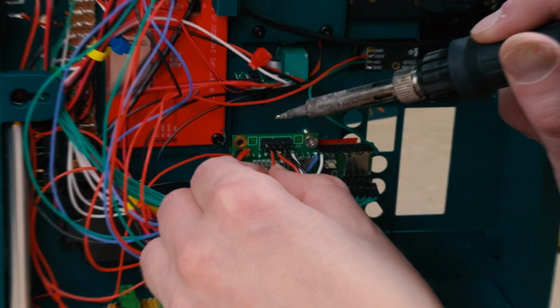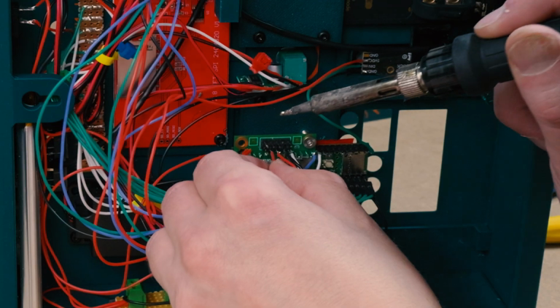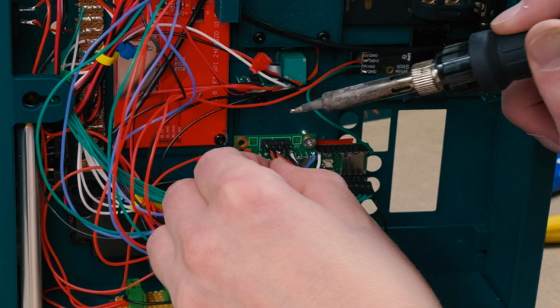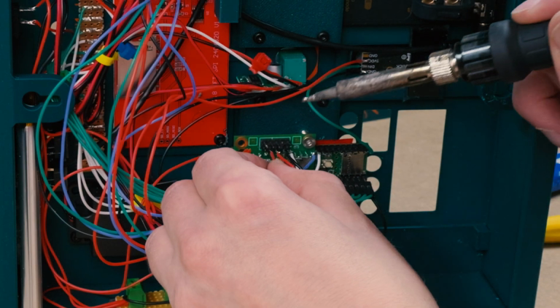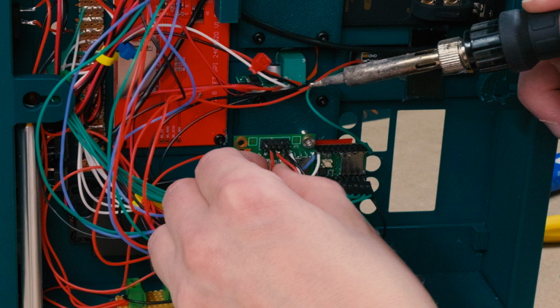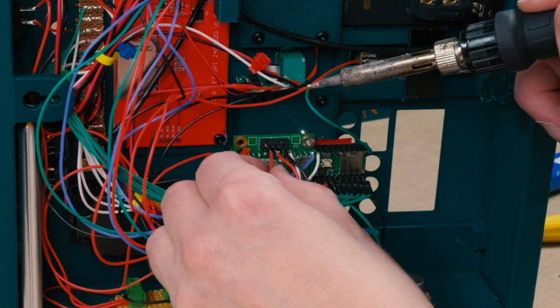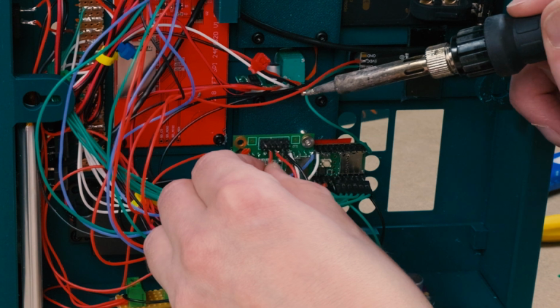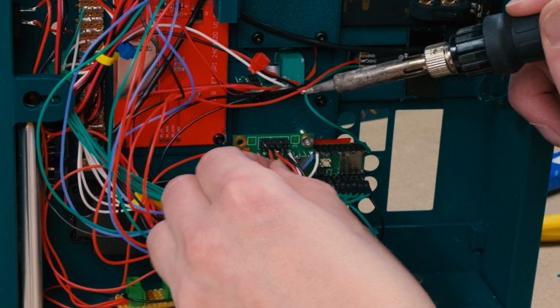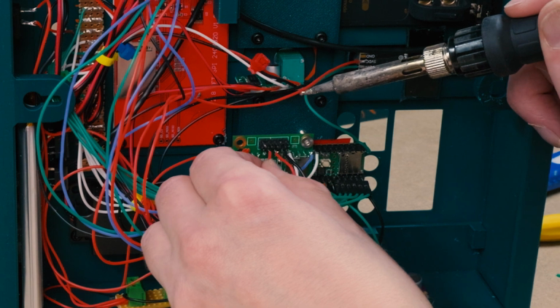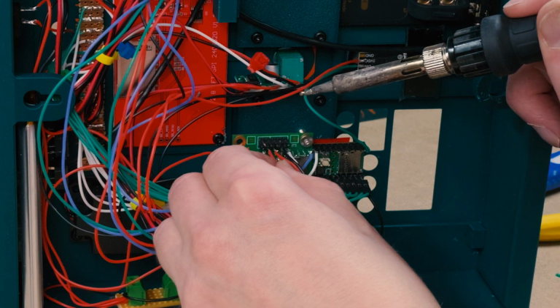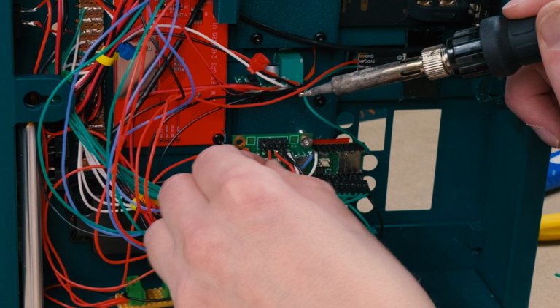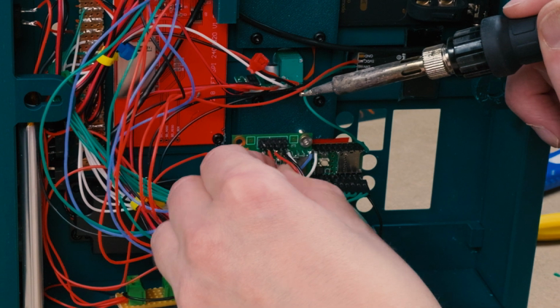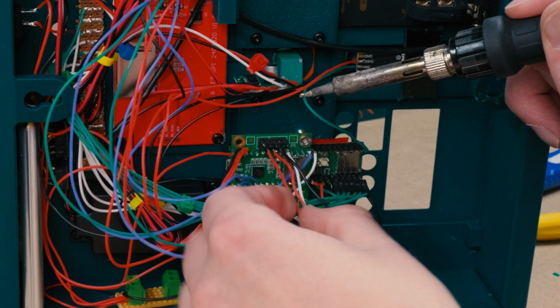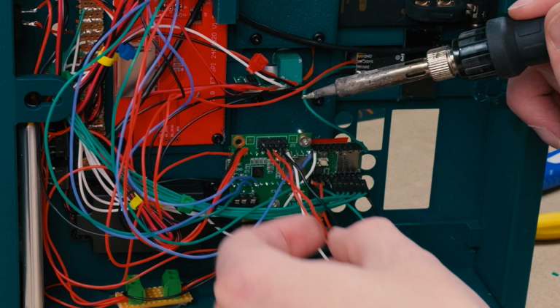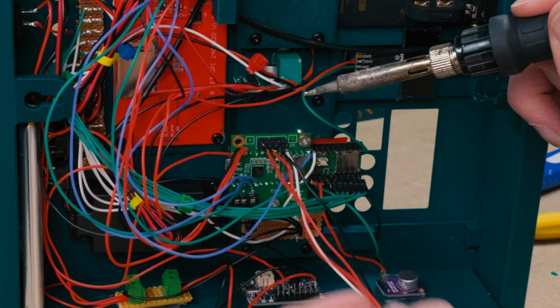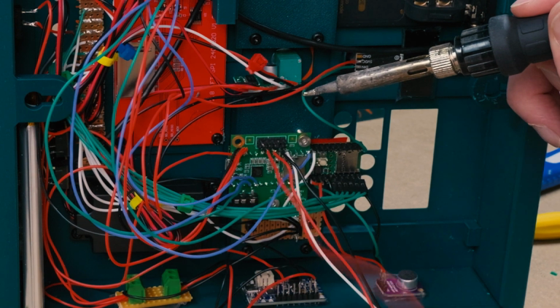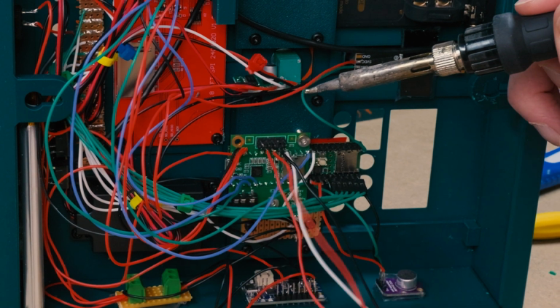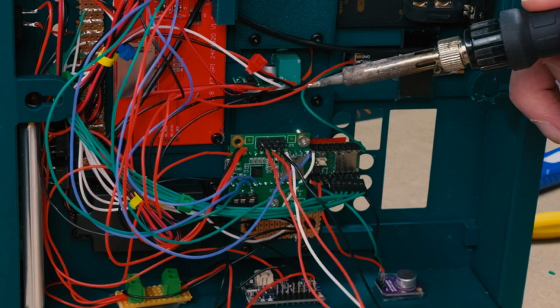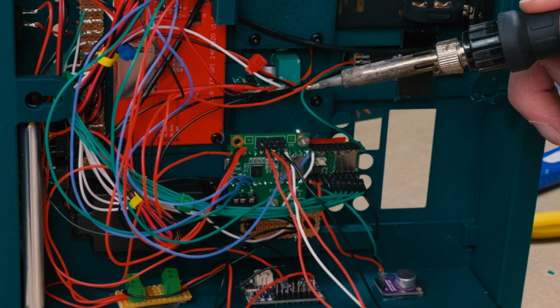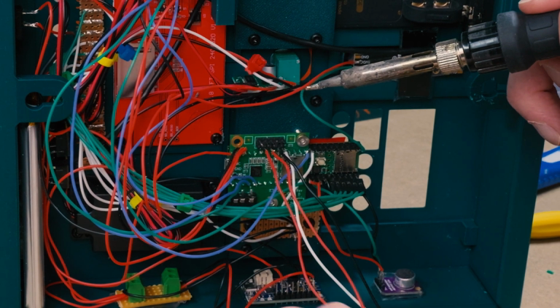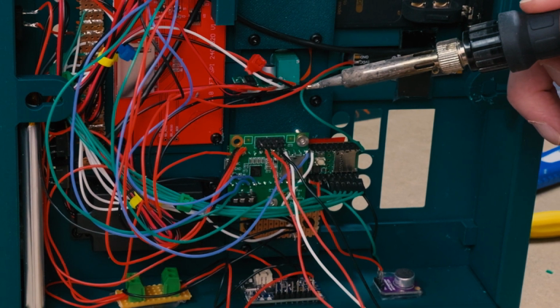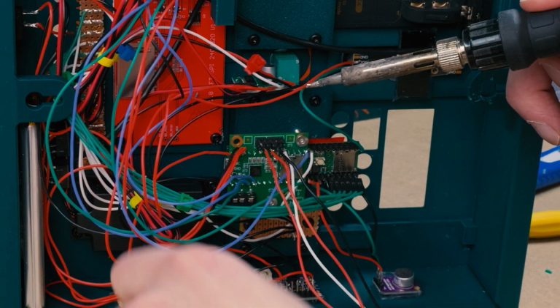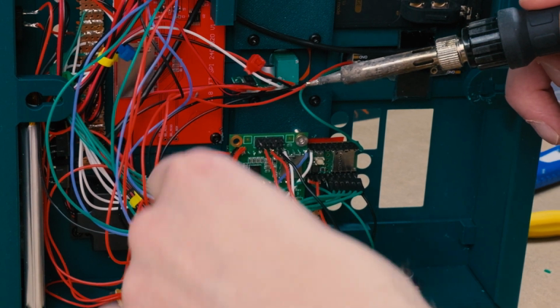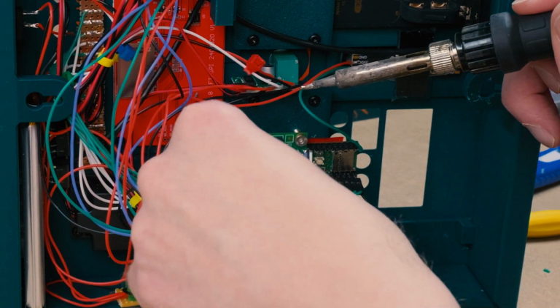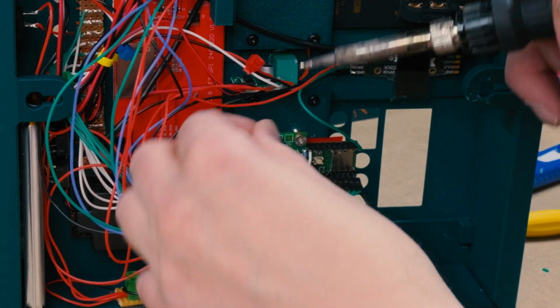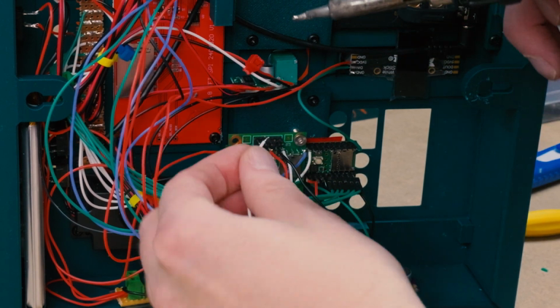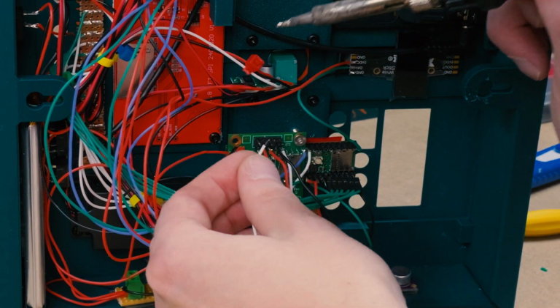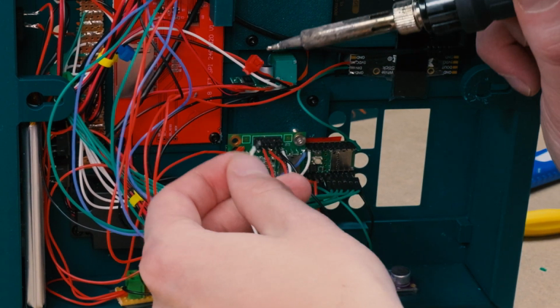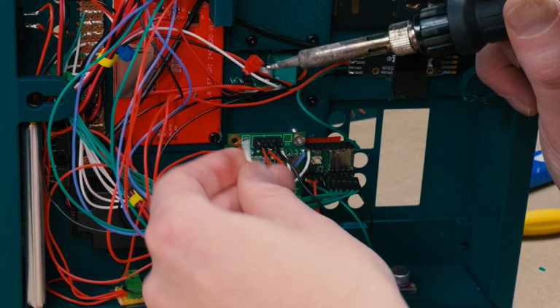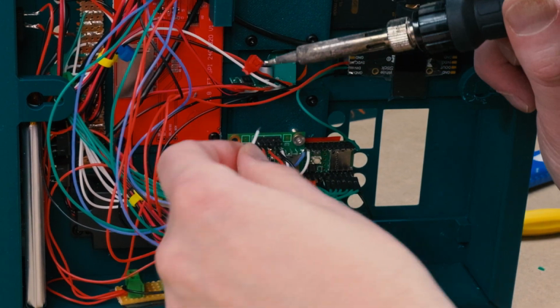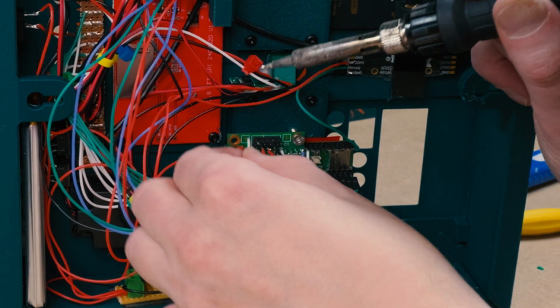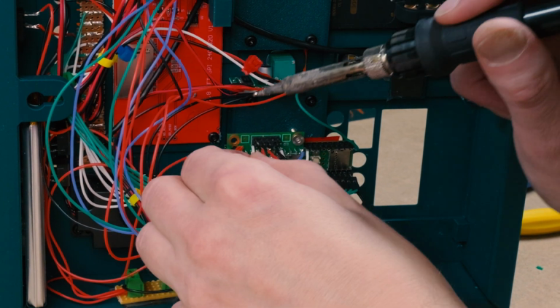Next, it's time to connect the TRS jacks to the audio shield's input and output.